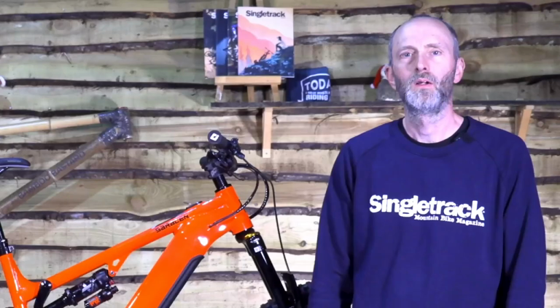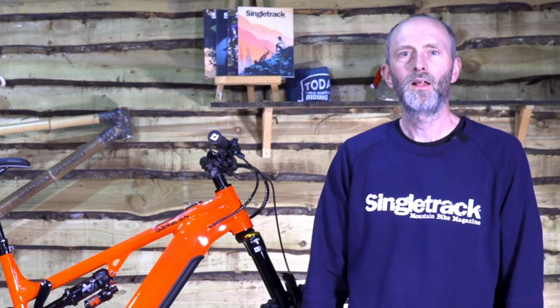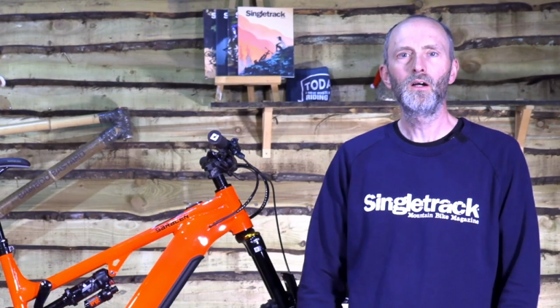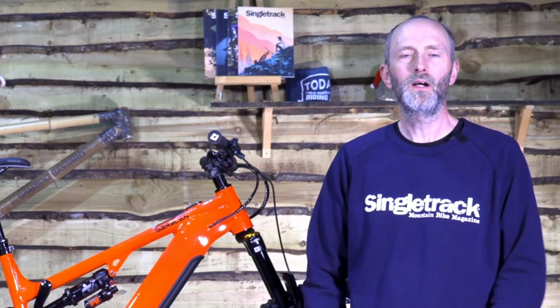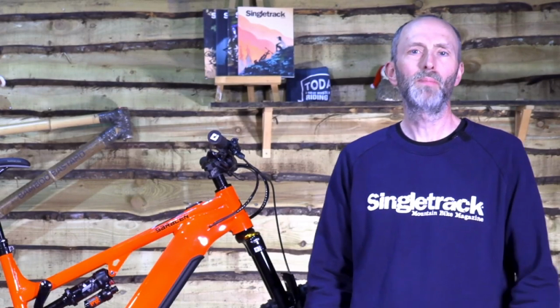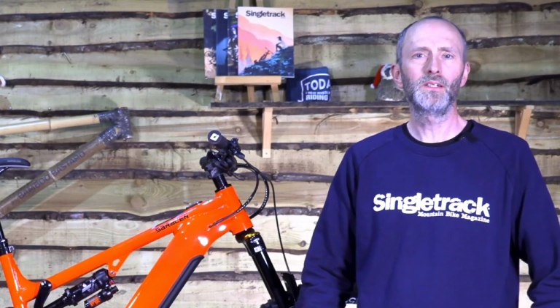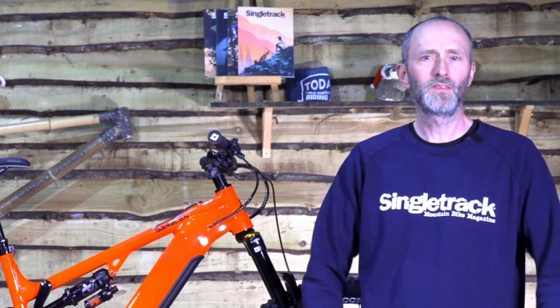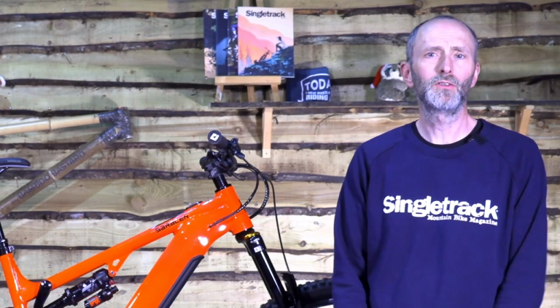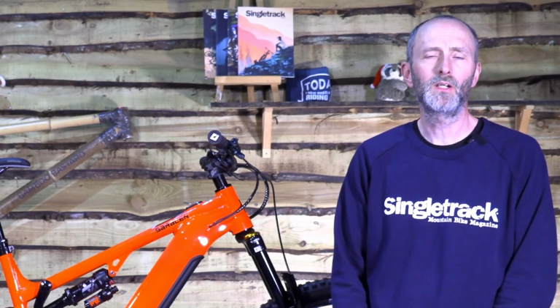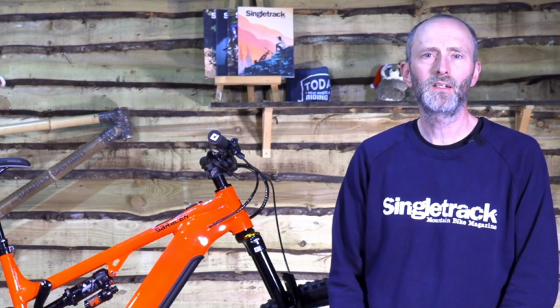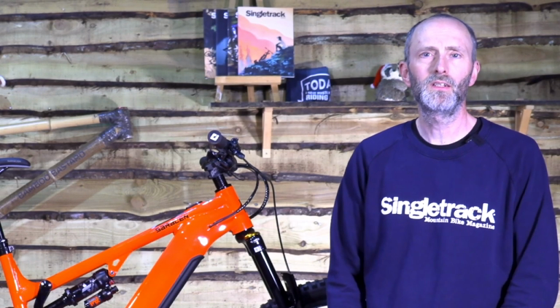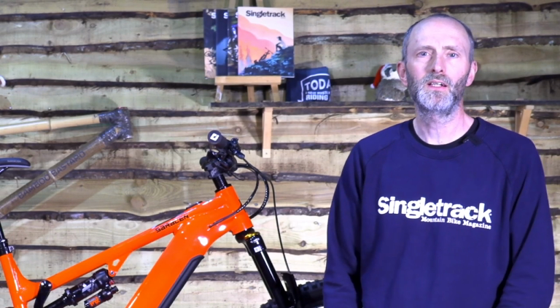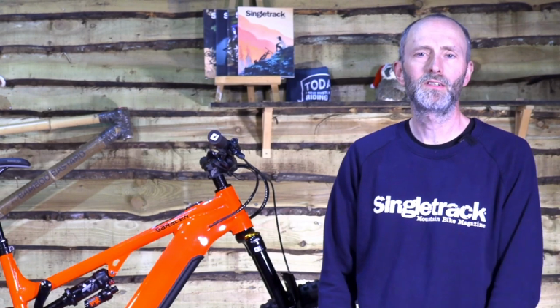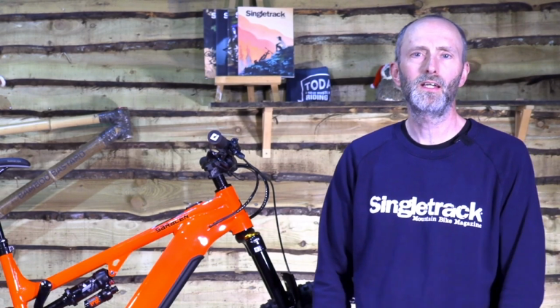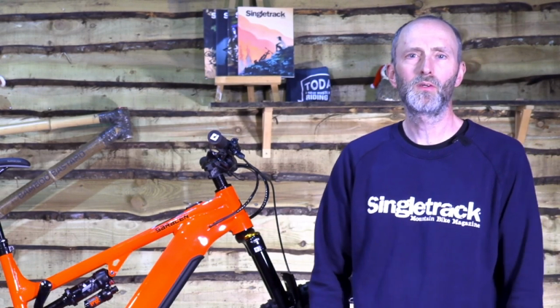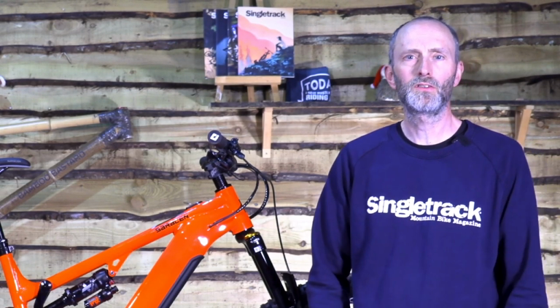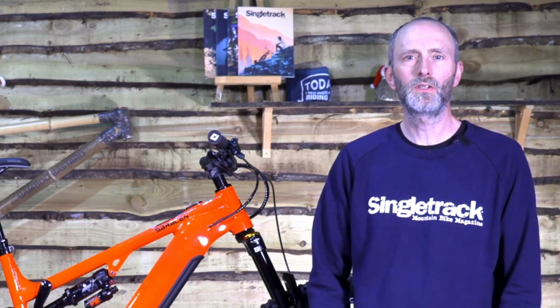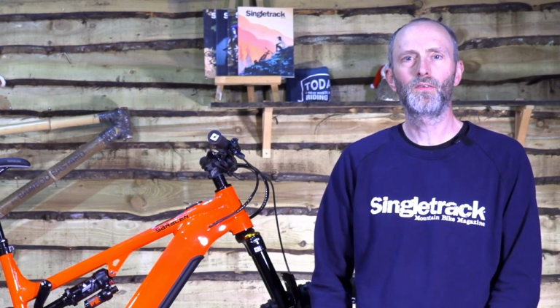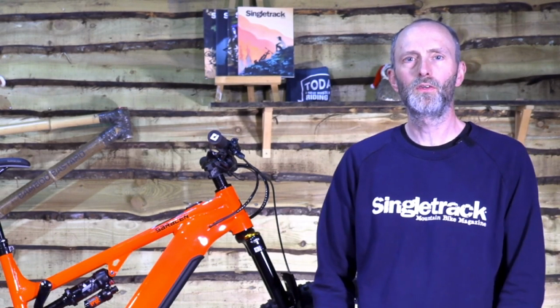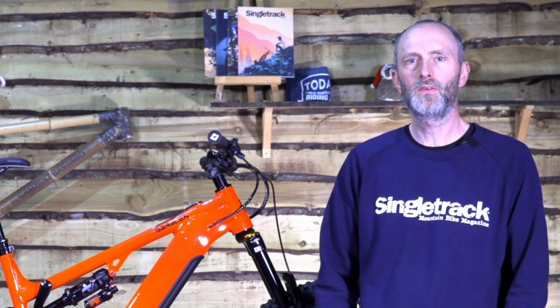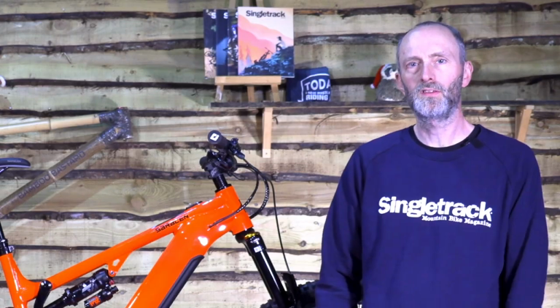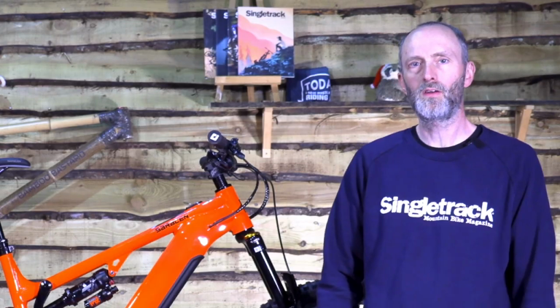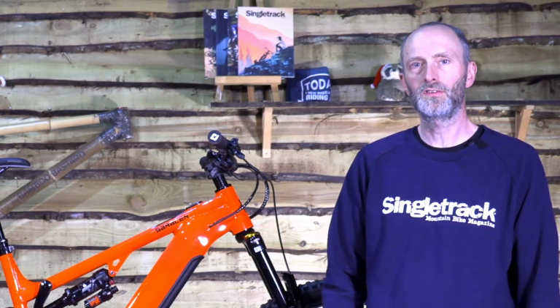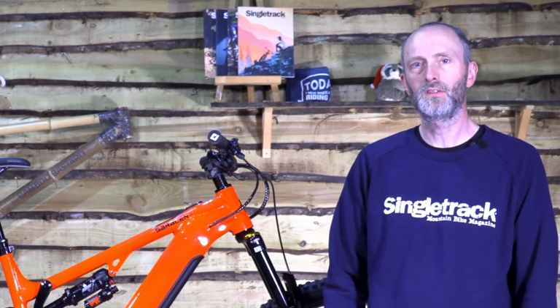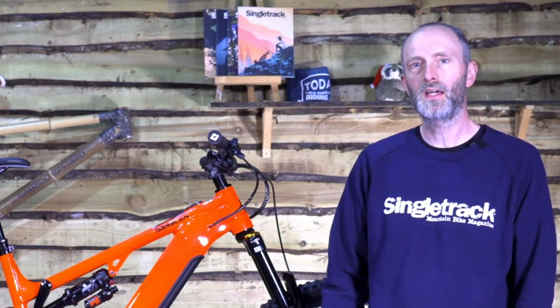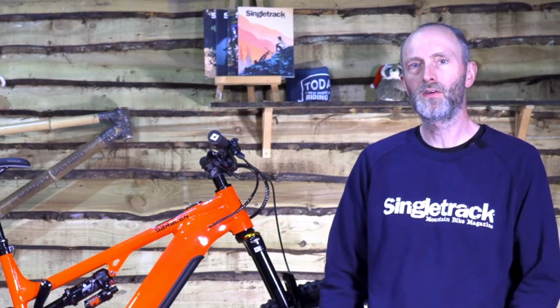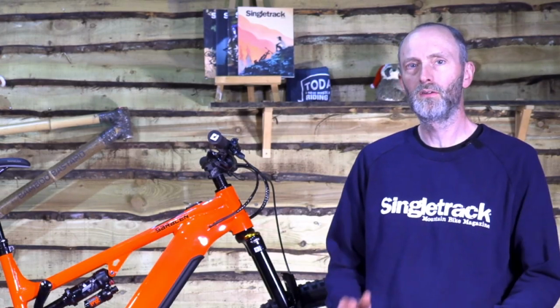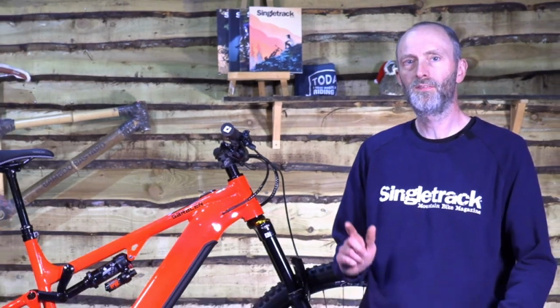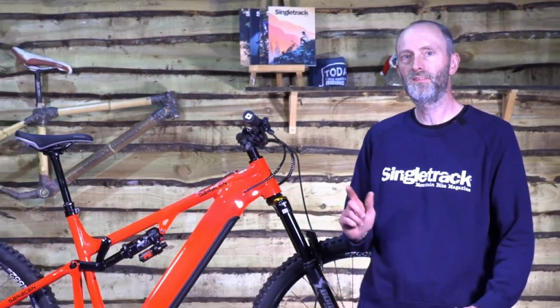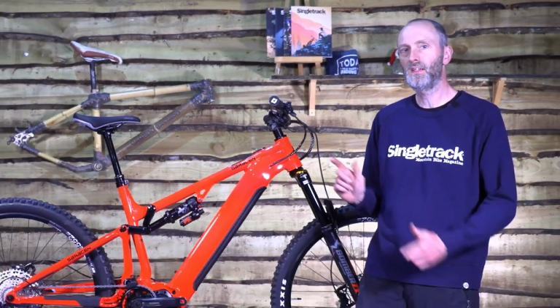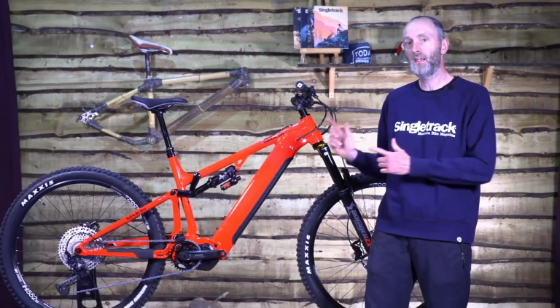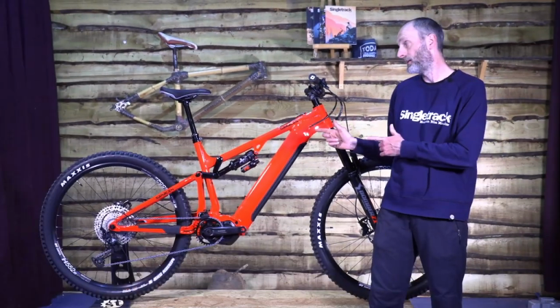Hello, I'm Benji from Singletrack Magazine and today I'm going to talk you through the Saracen Aerial 50e.